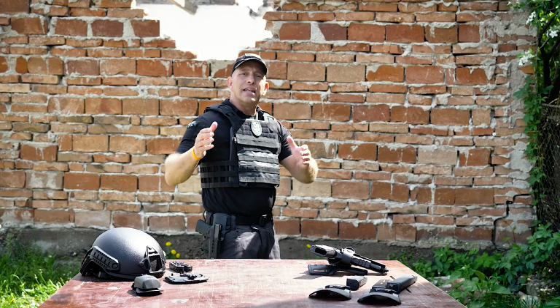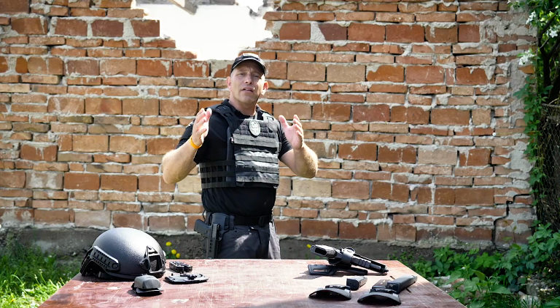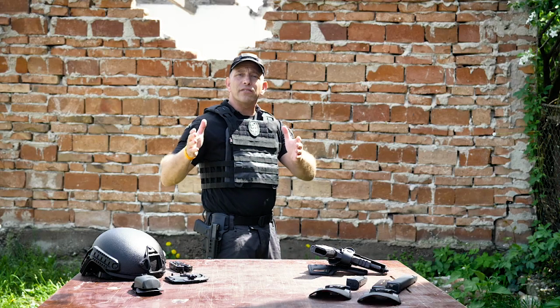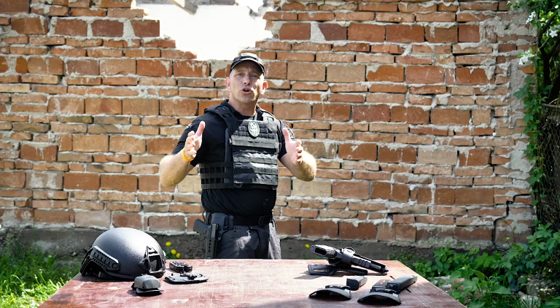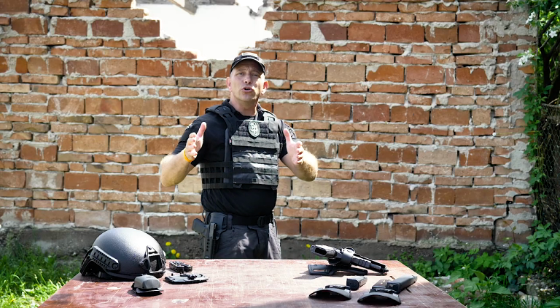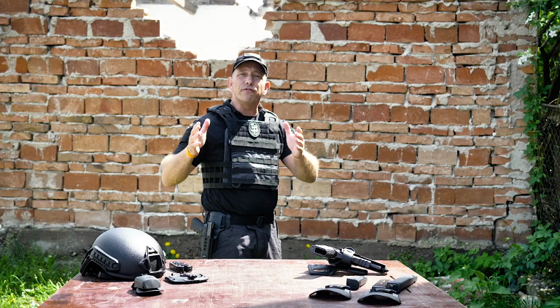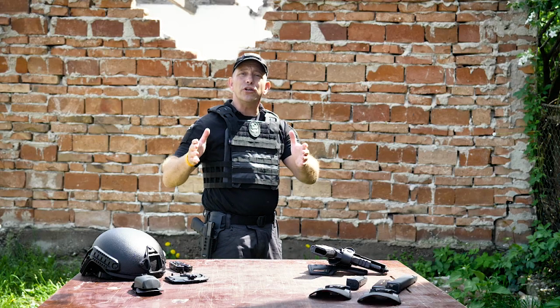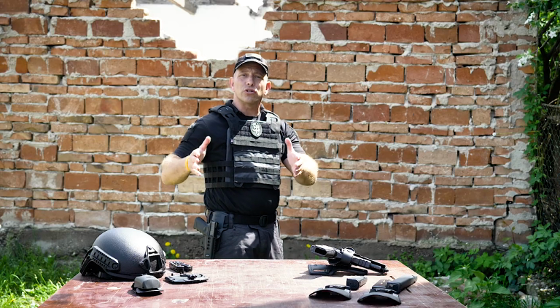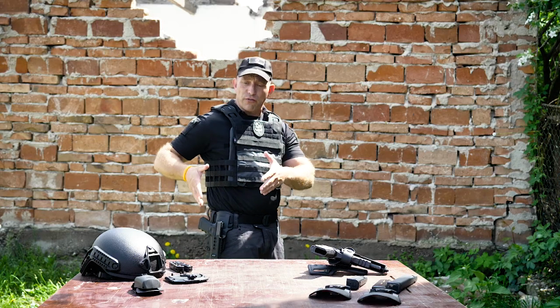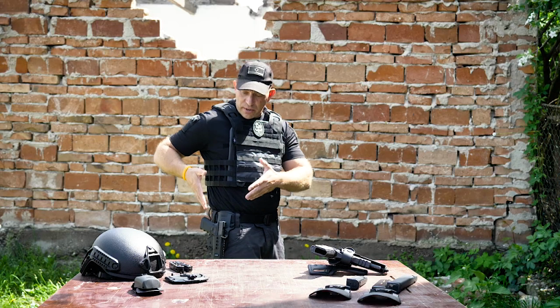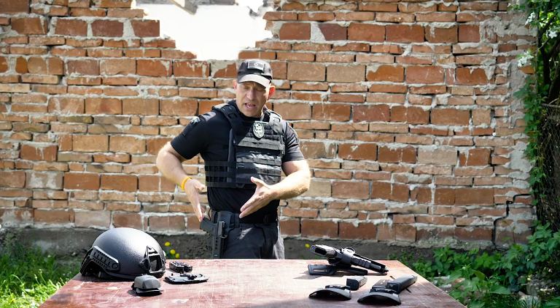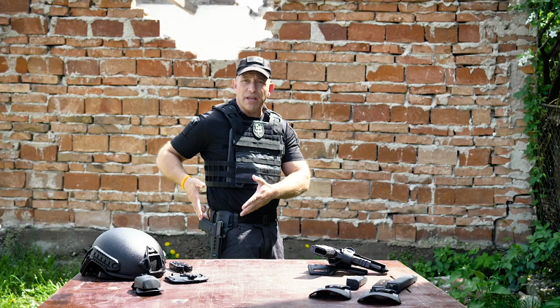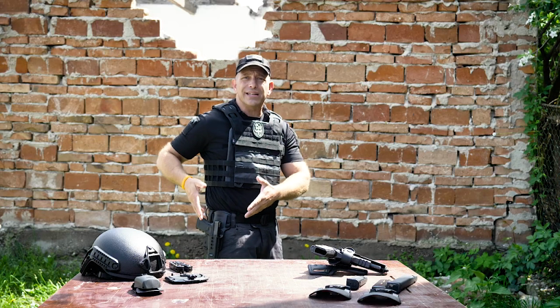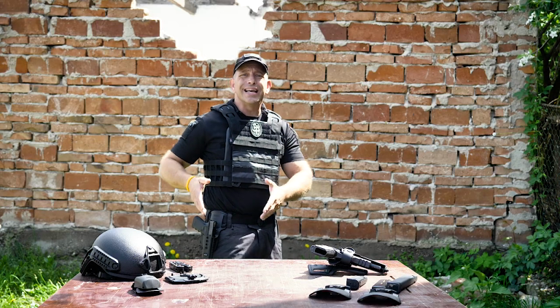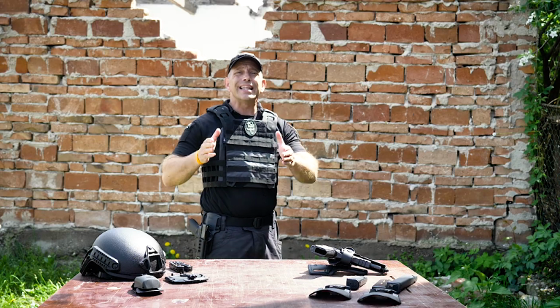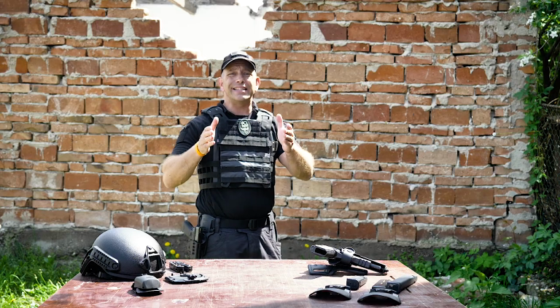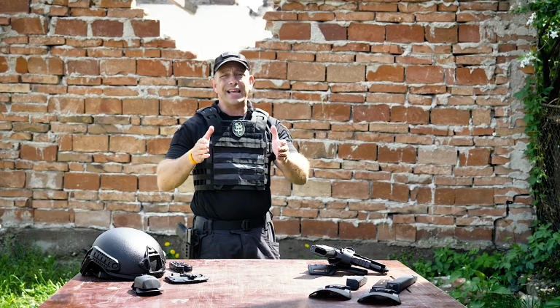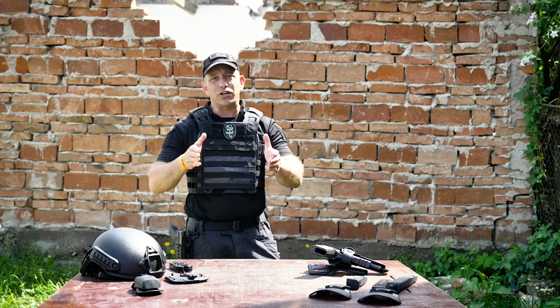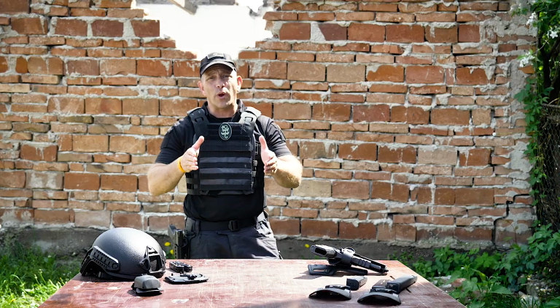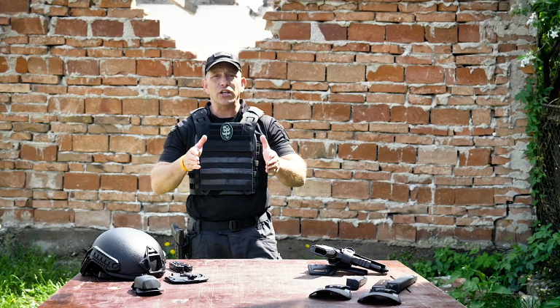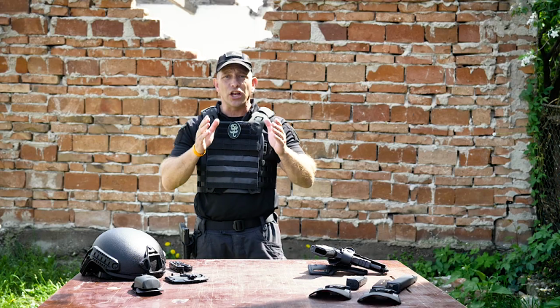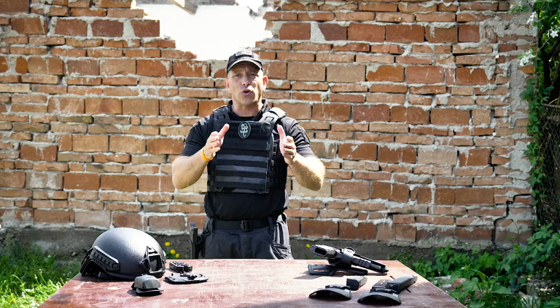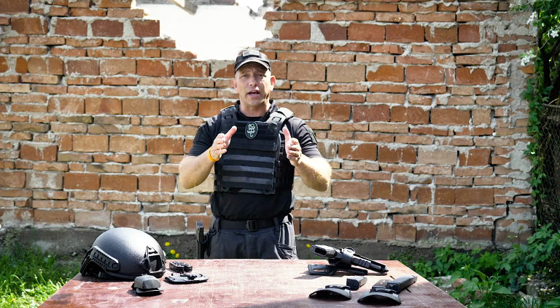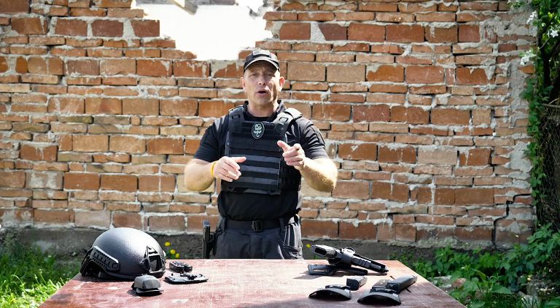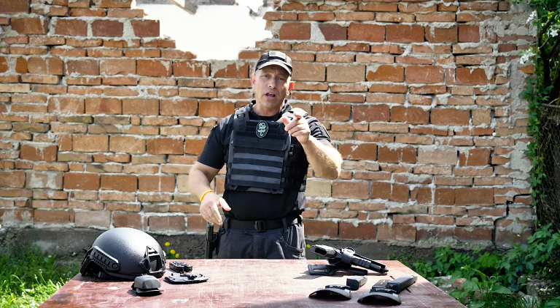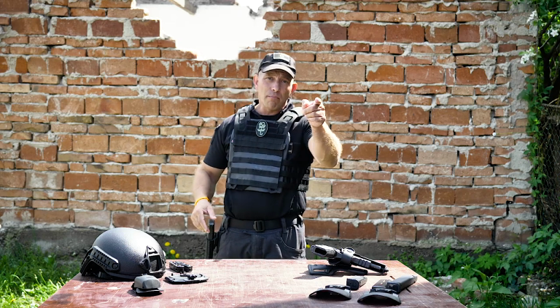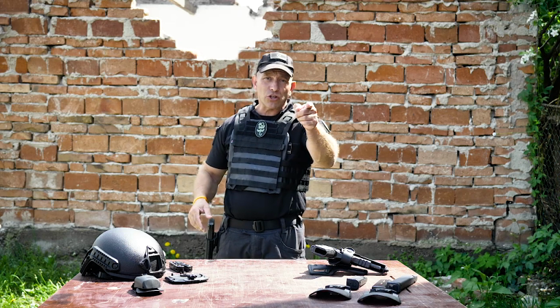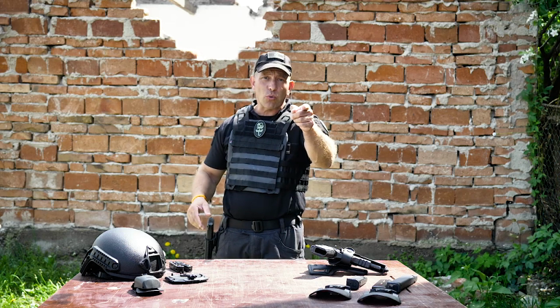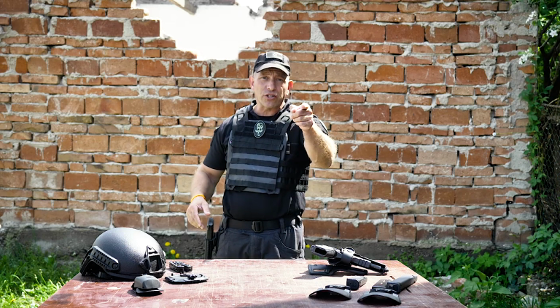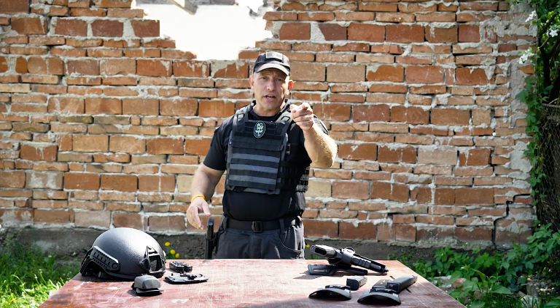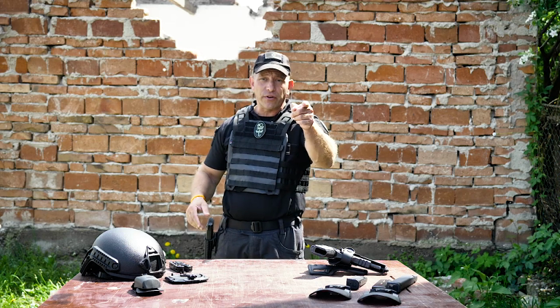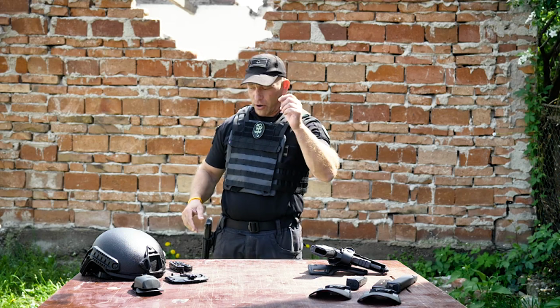Now that I've shown you the features of the Phobos MEX, let's take it to the range and try it out. Make sure to watch the next video.